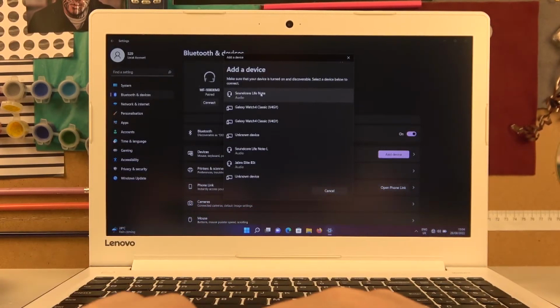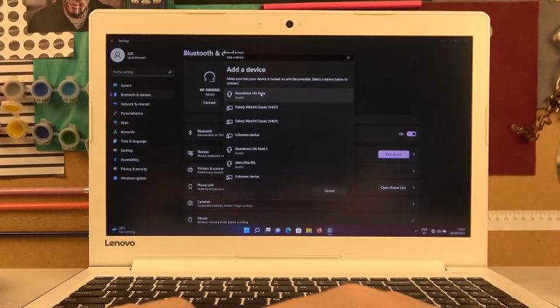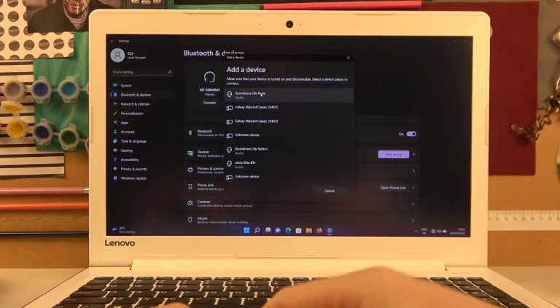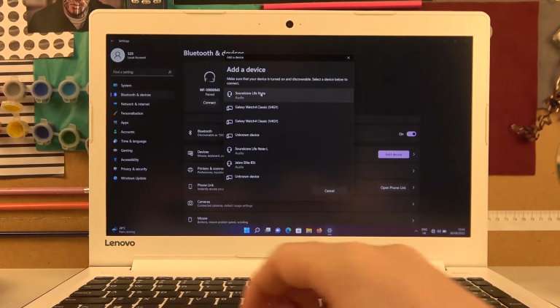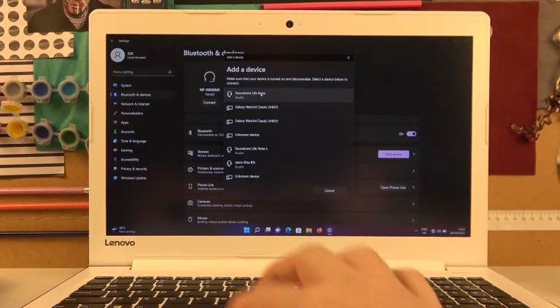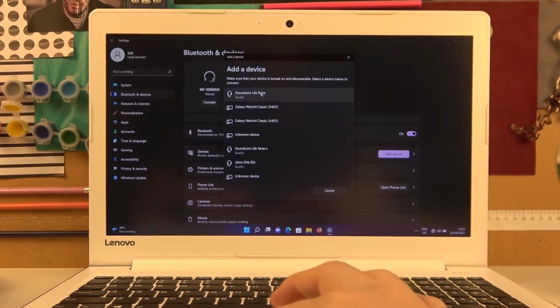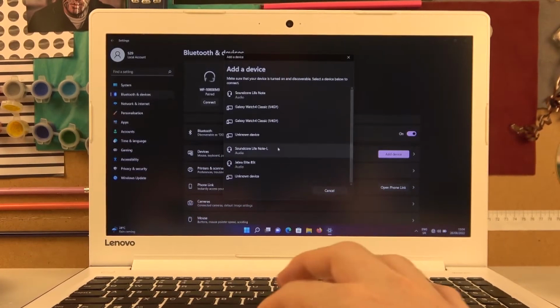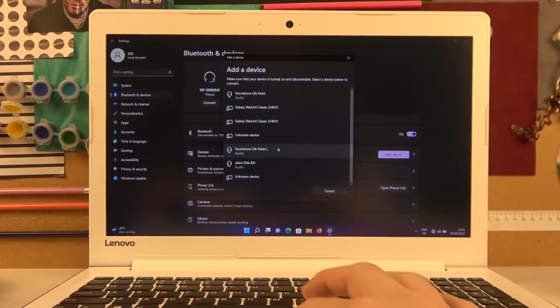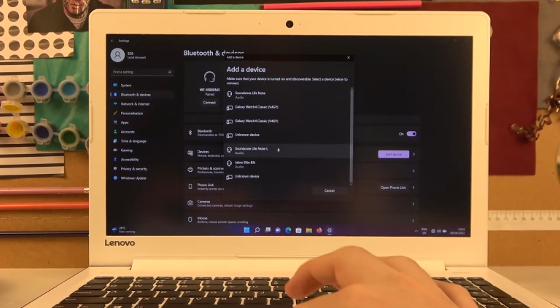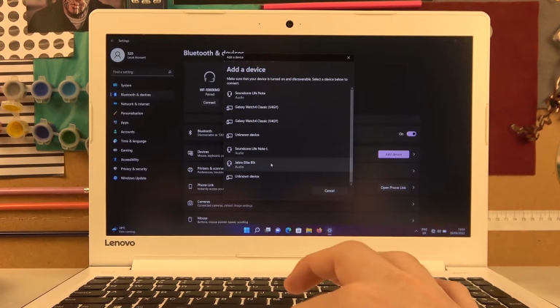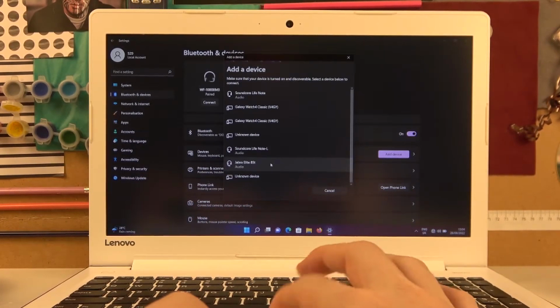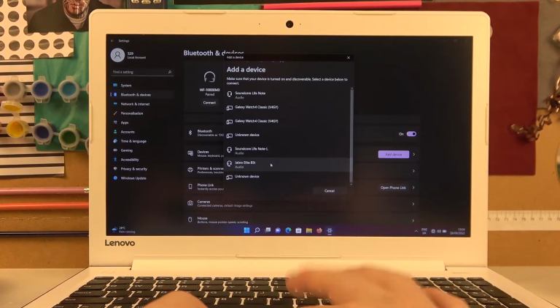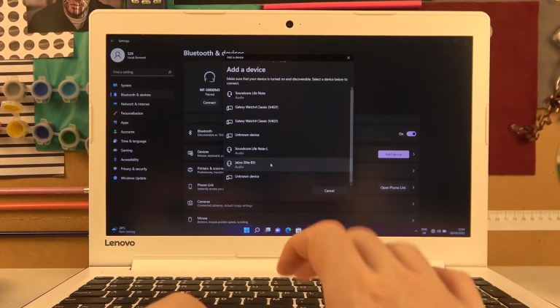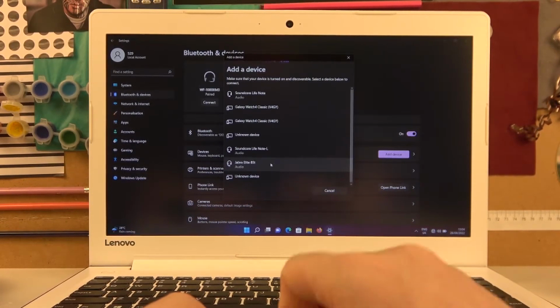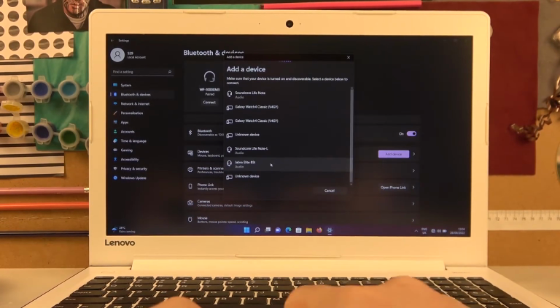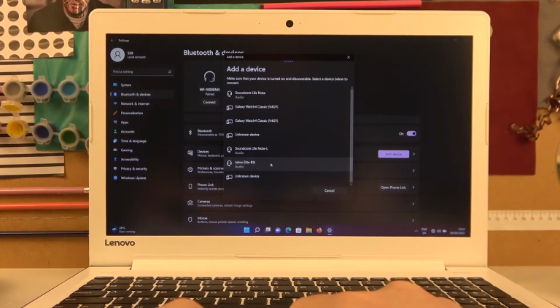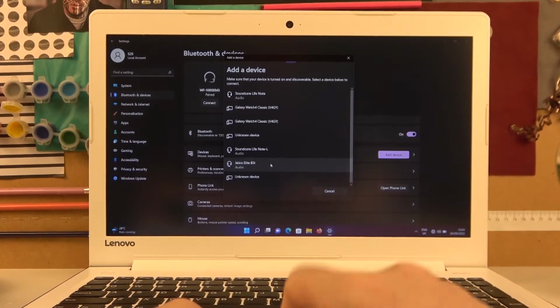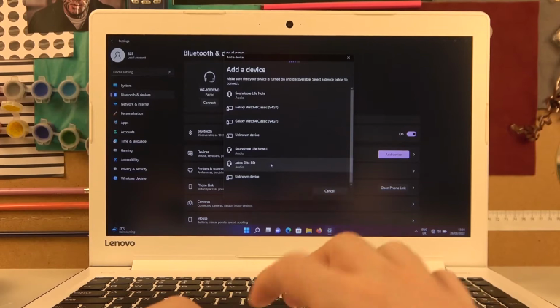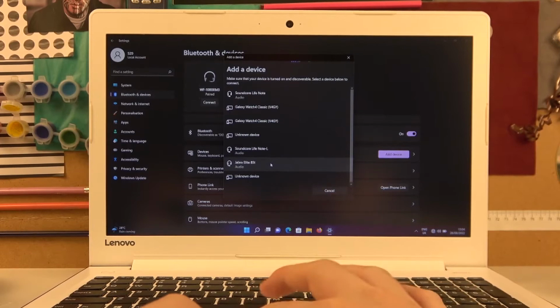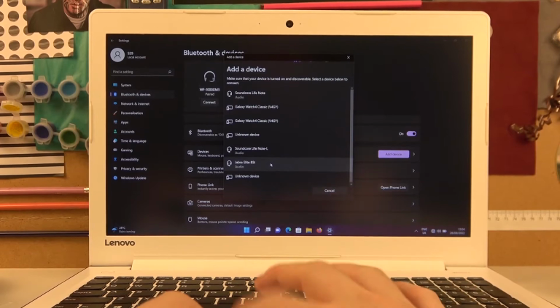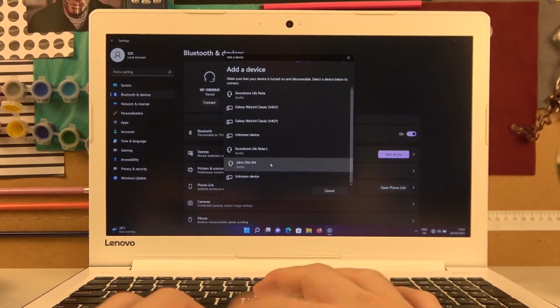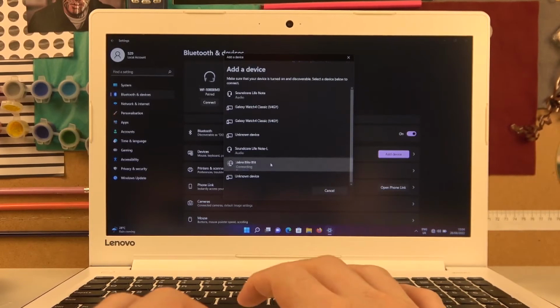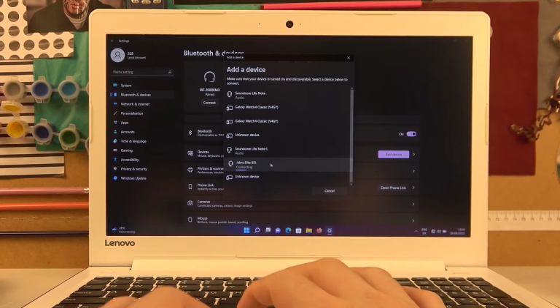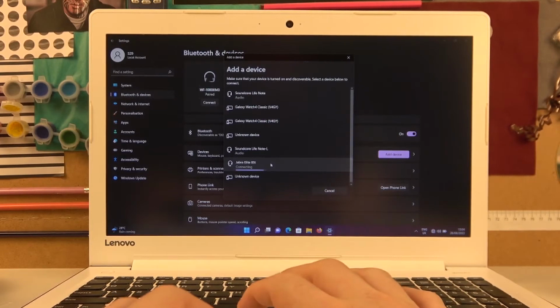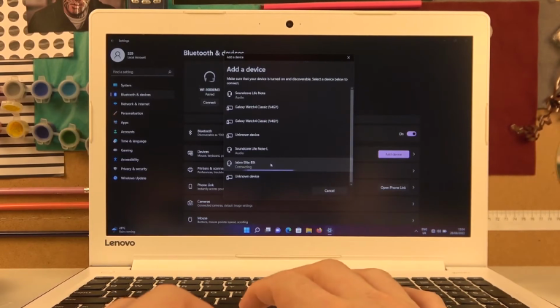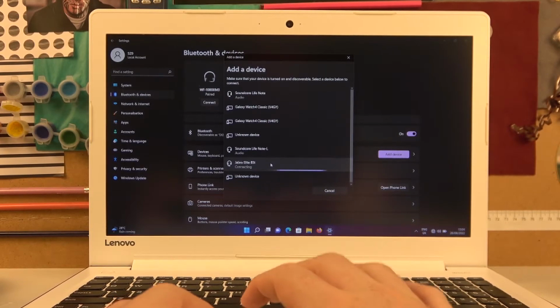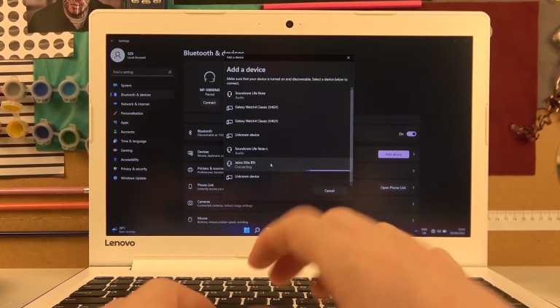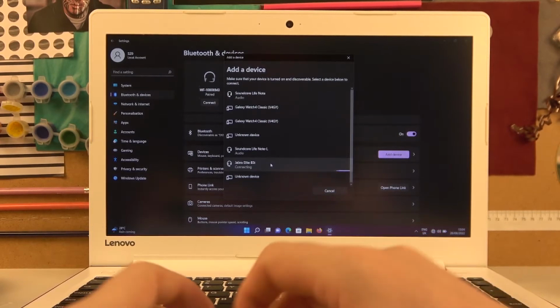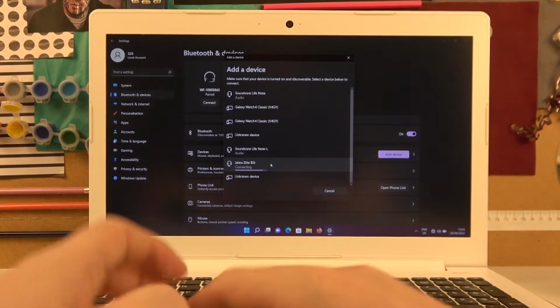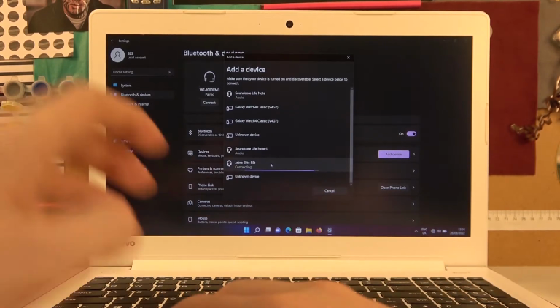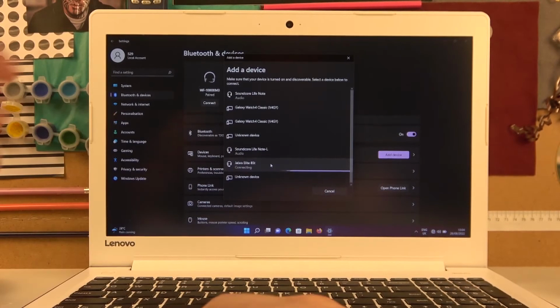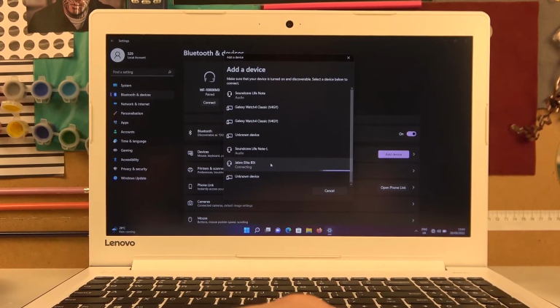So here they are. Now click on them and they should connect.